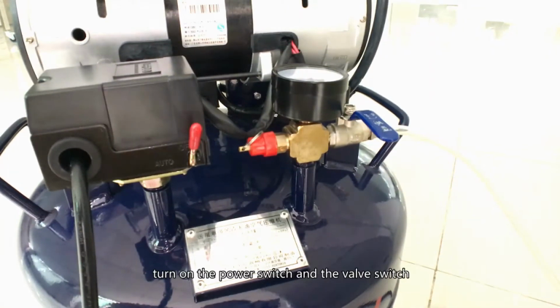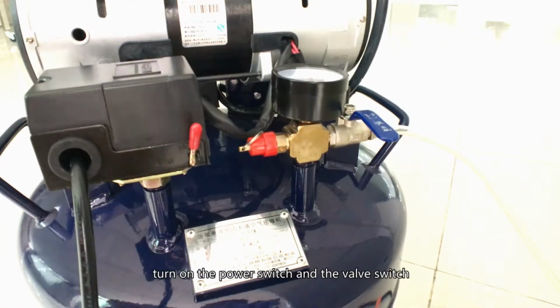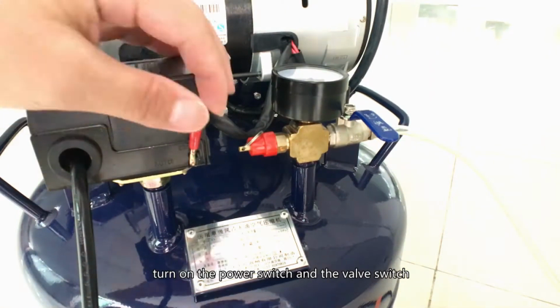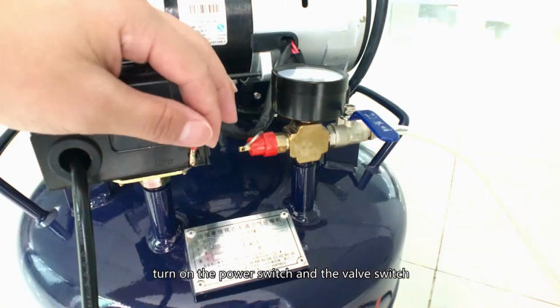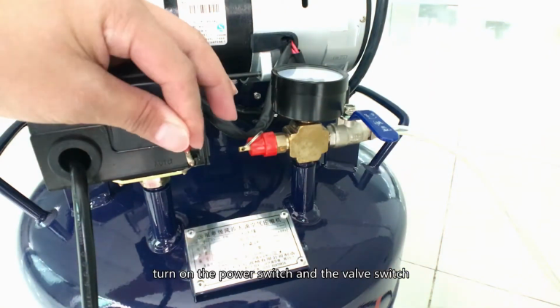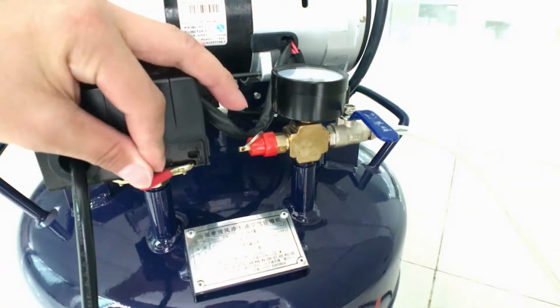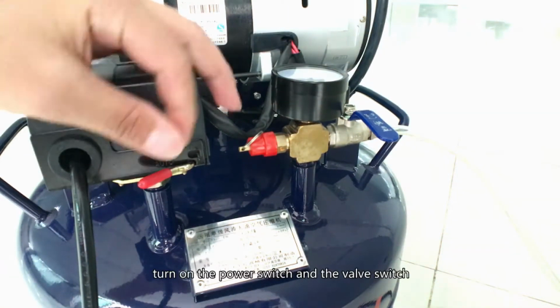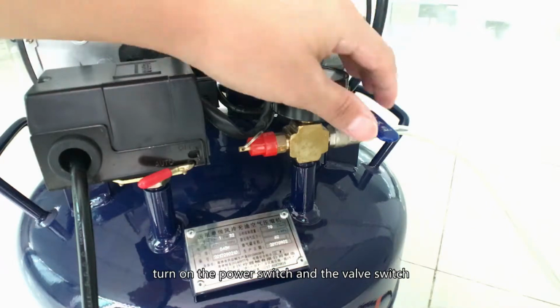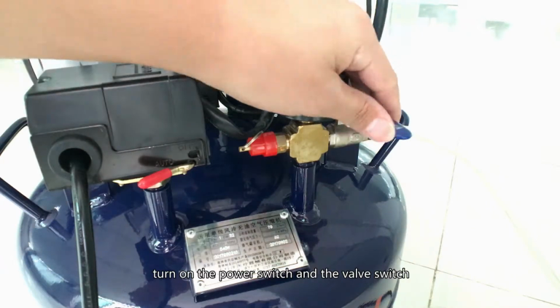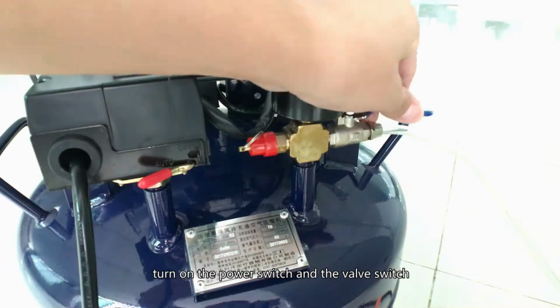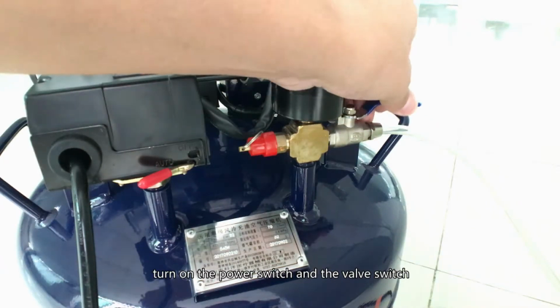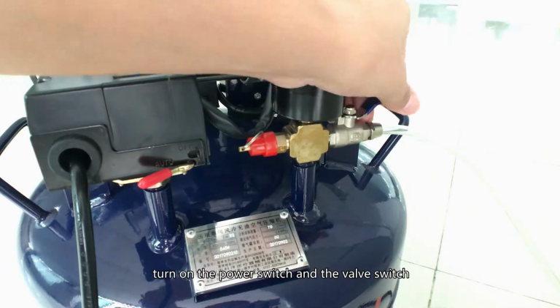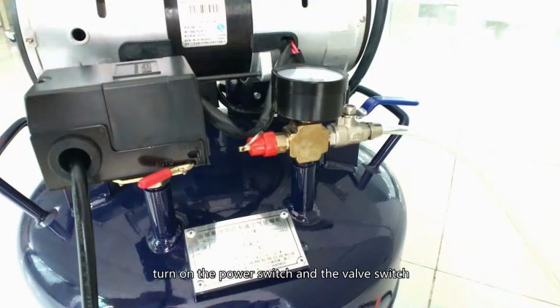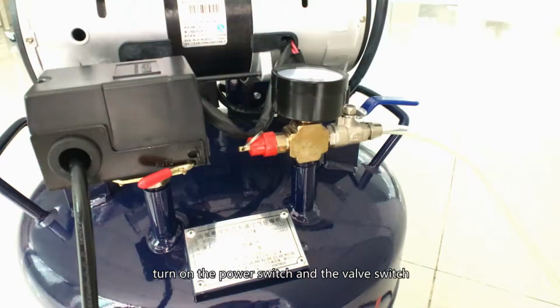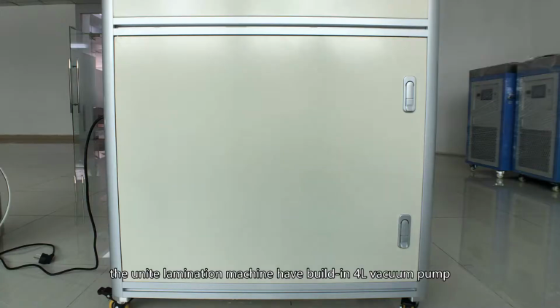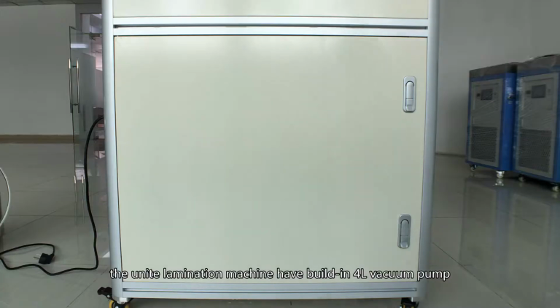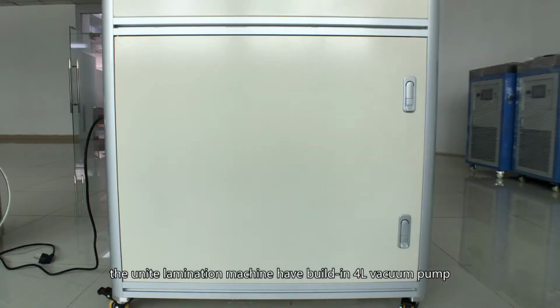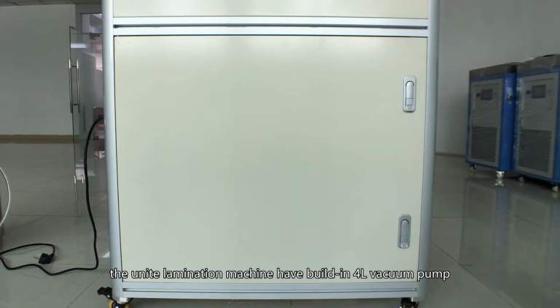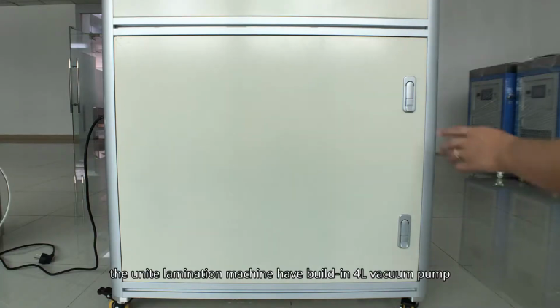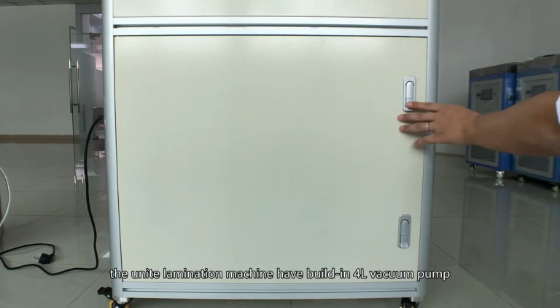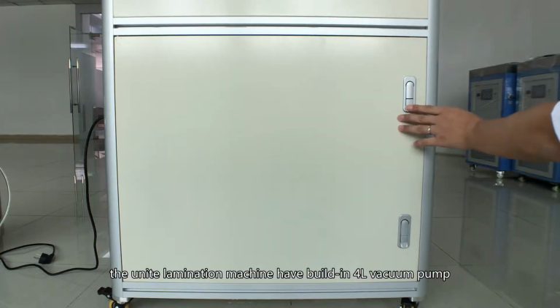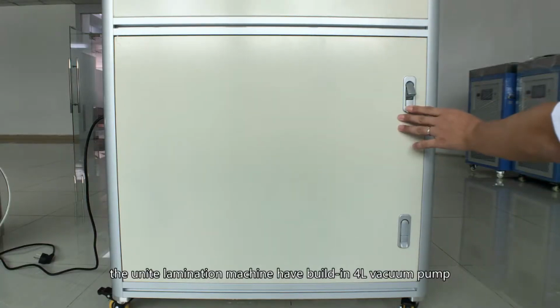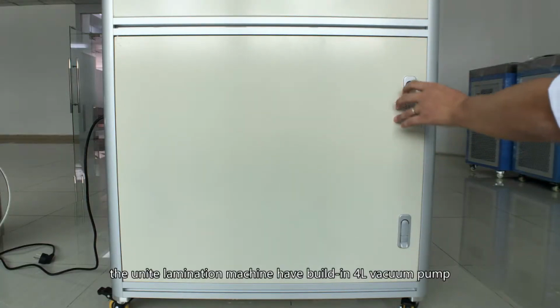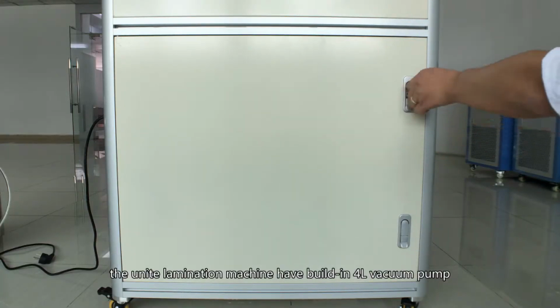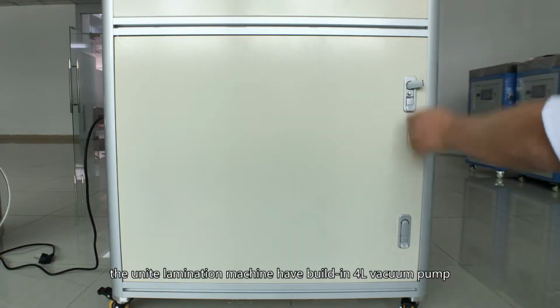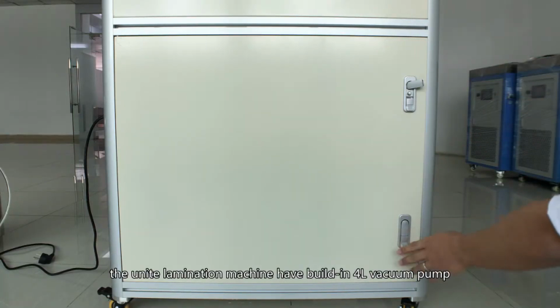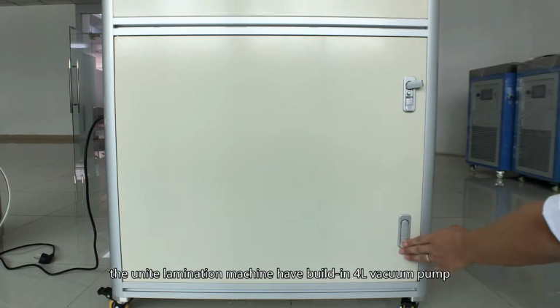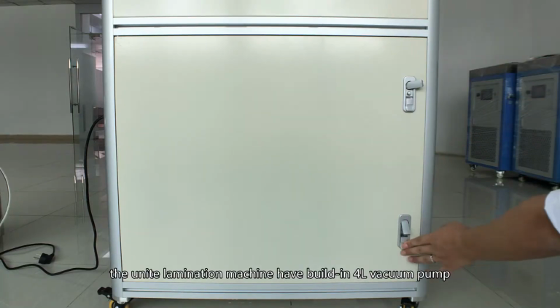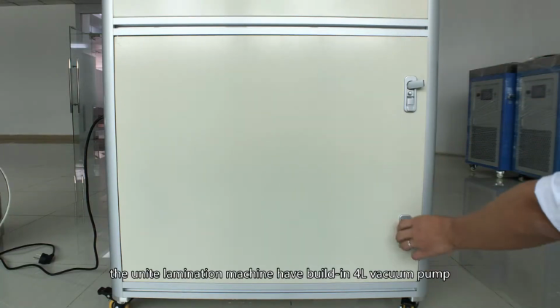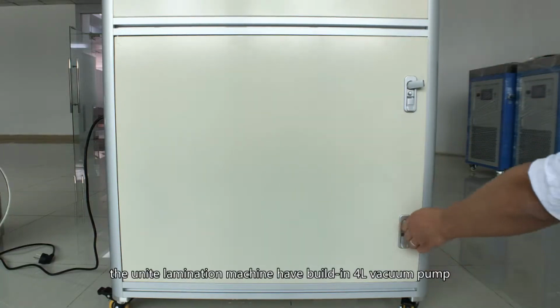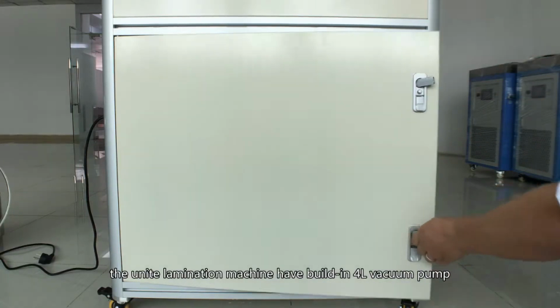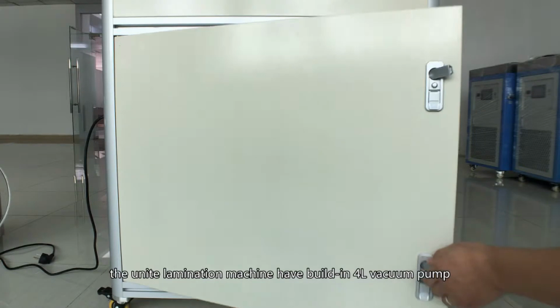Turn on the power switch and the valve switch. The lamination machine has a built-in 4L vacuum pump.